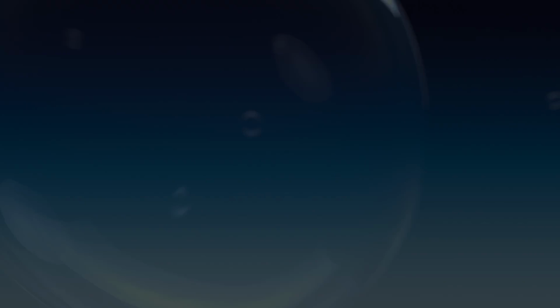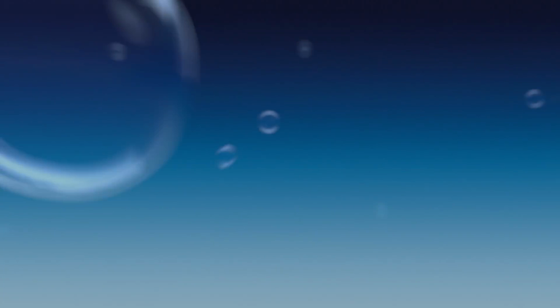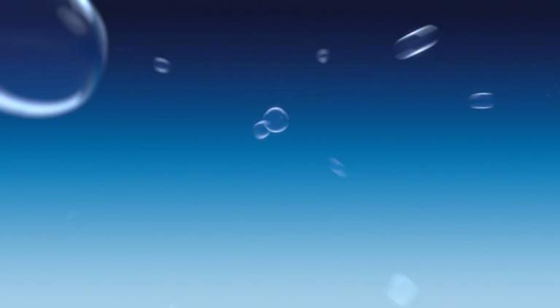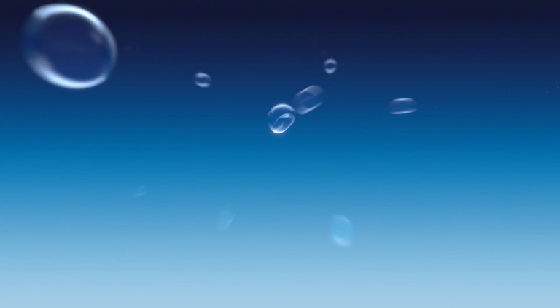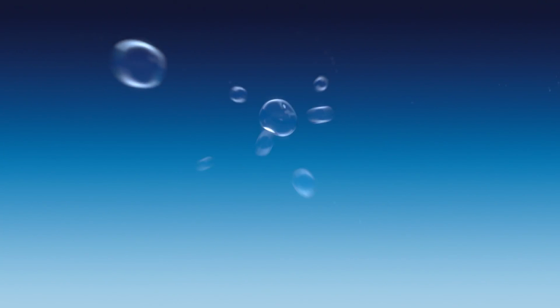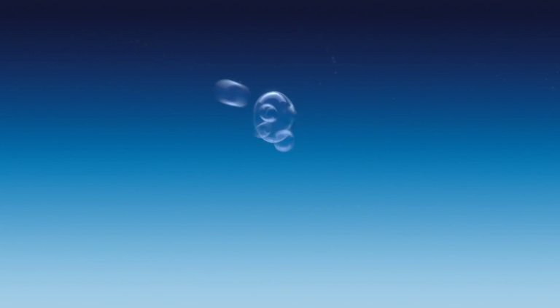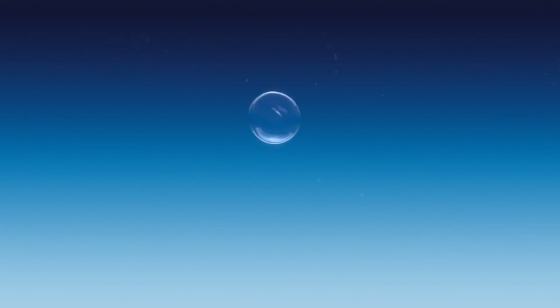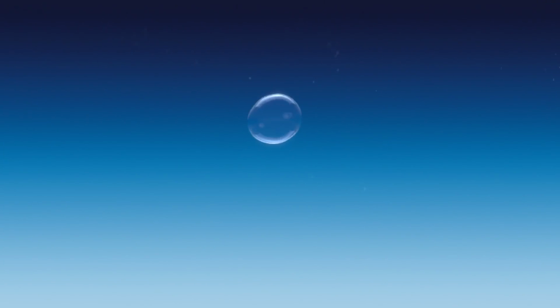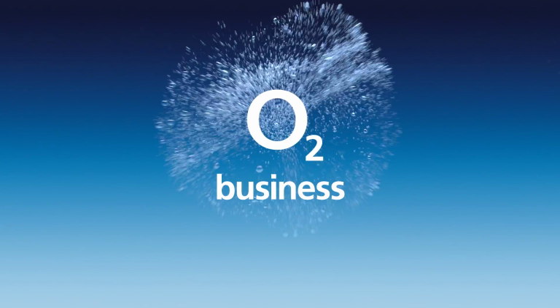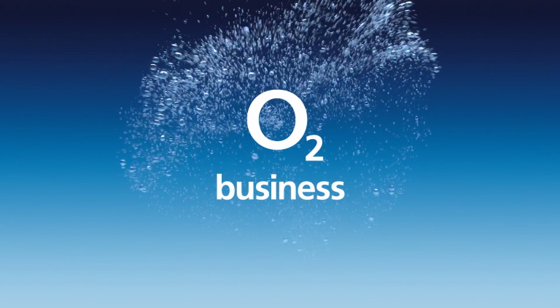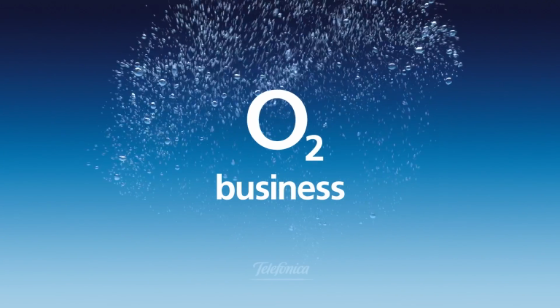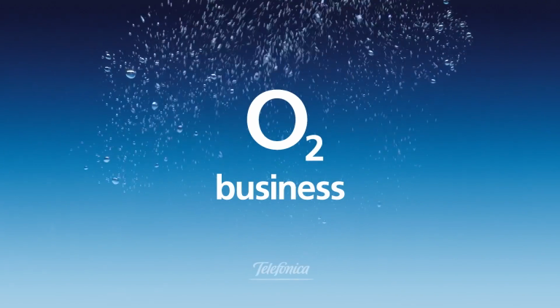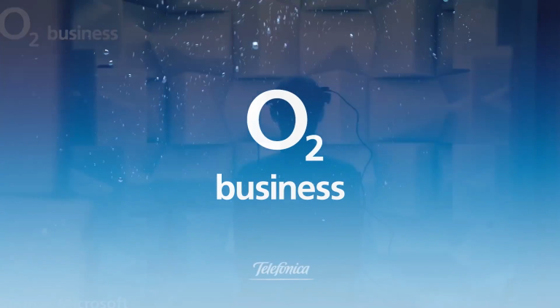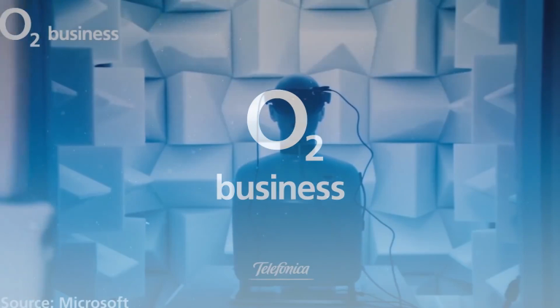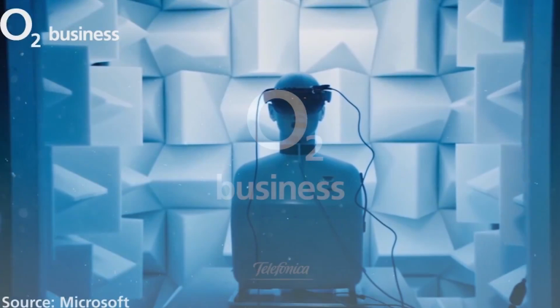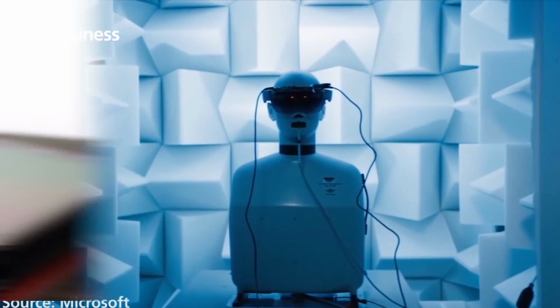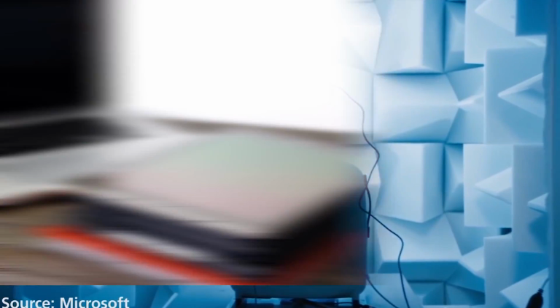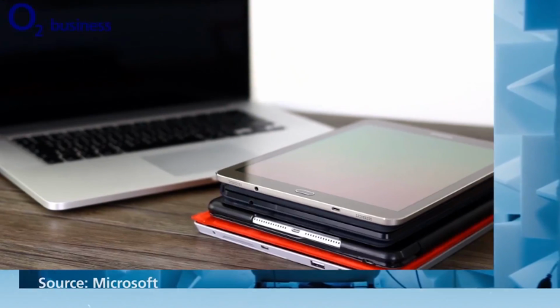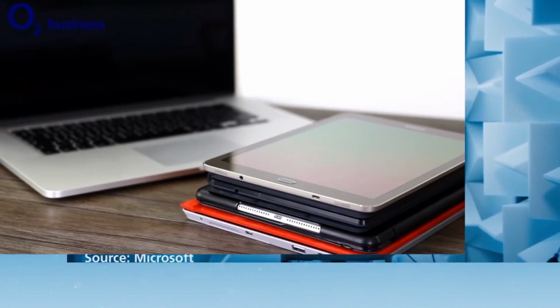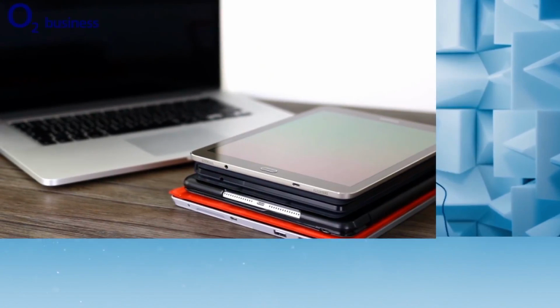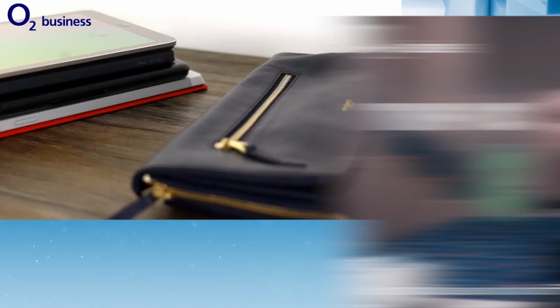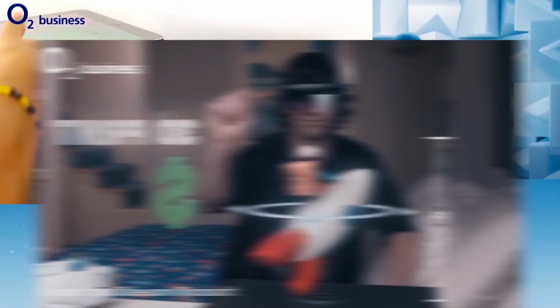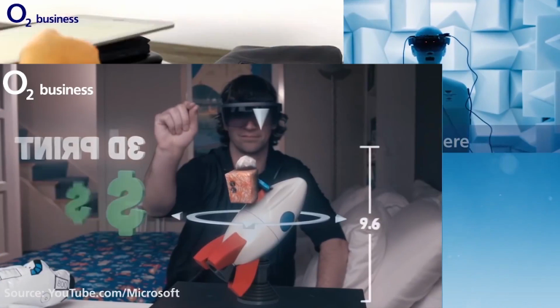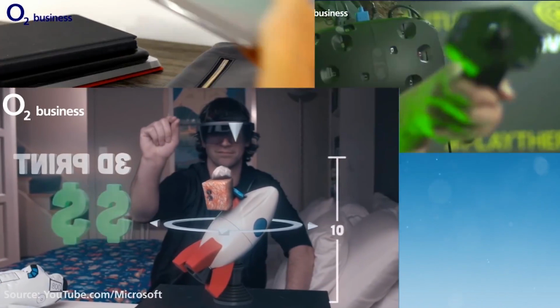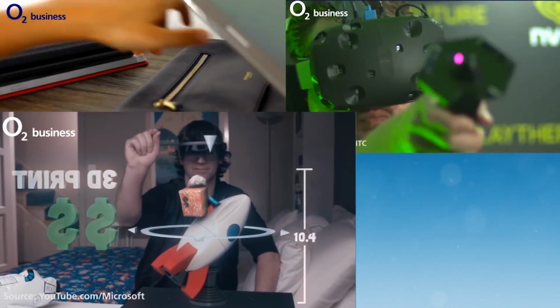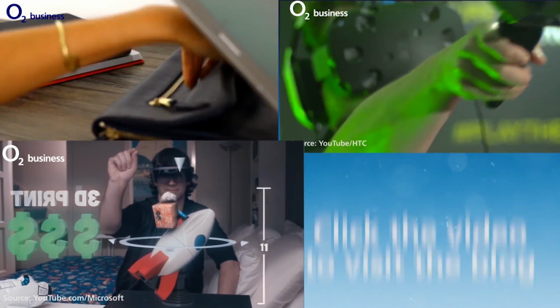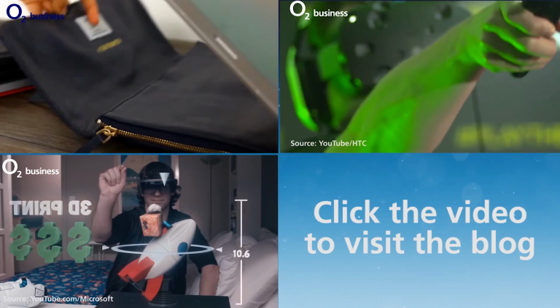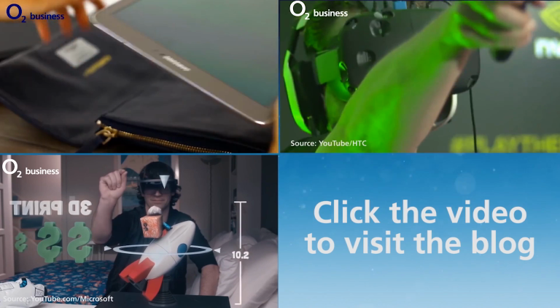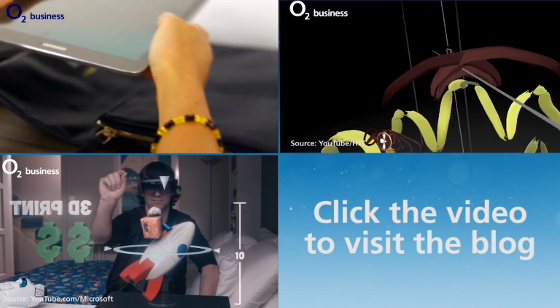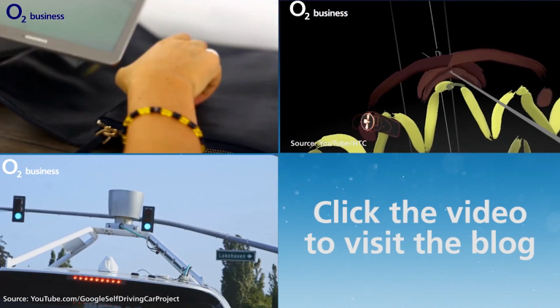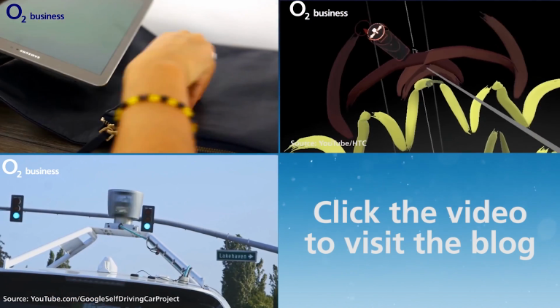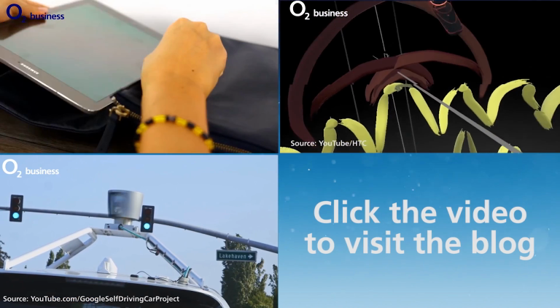For business news videos and insights, check out the O2 Business Blog by clicking the link on screen or in the description below.